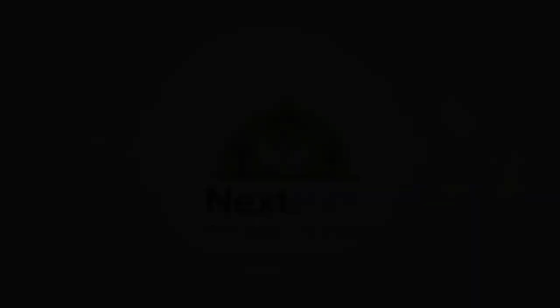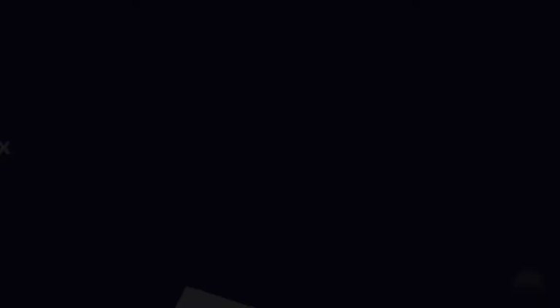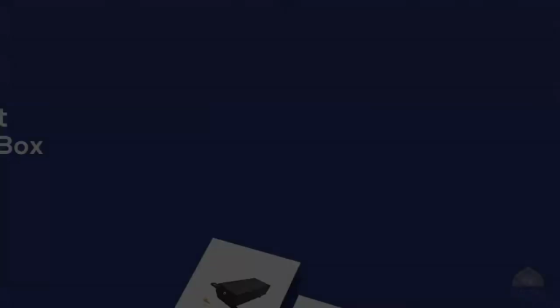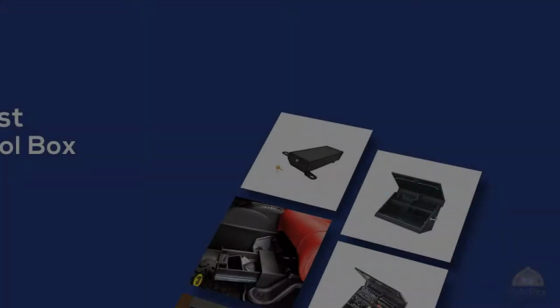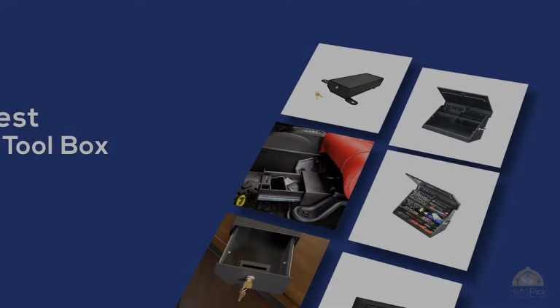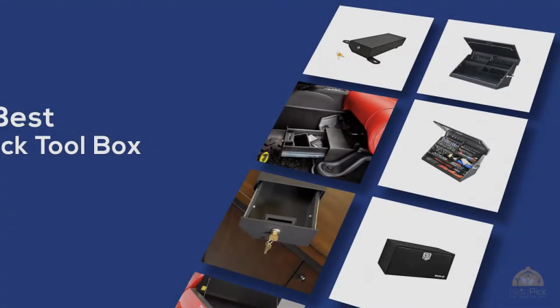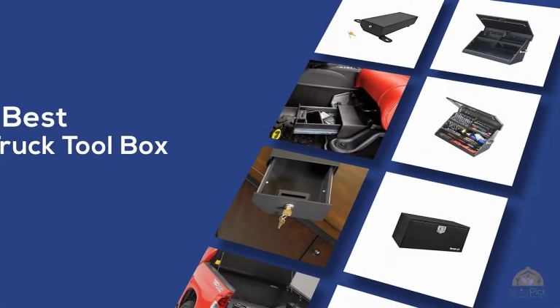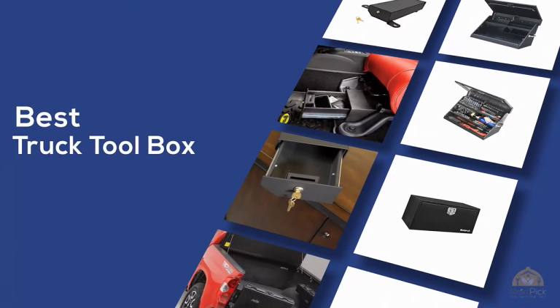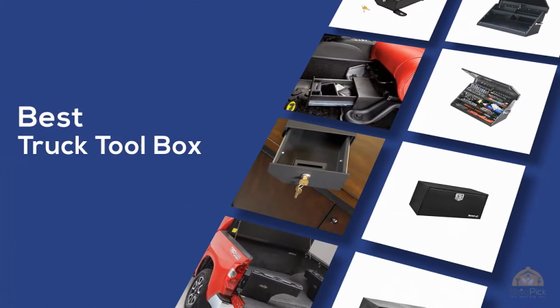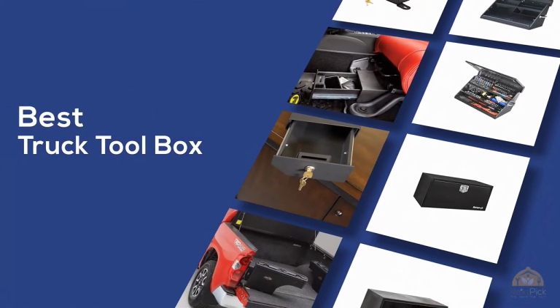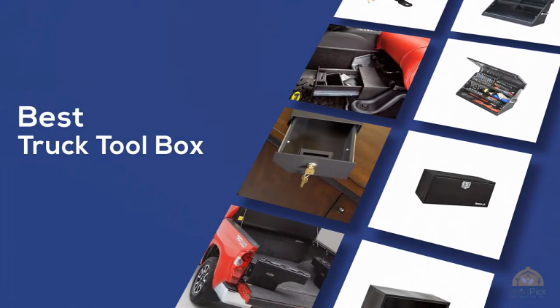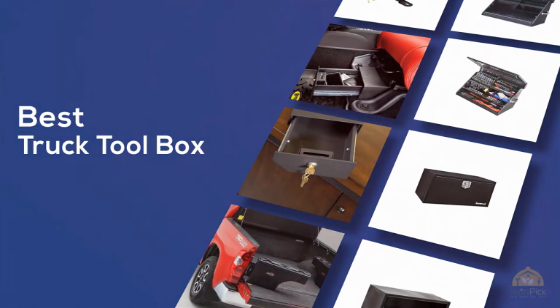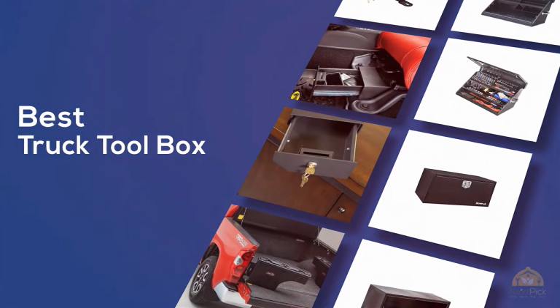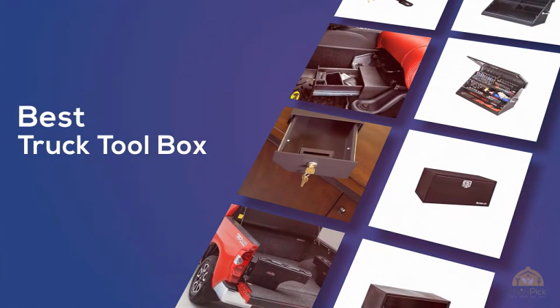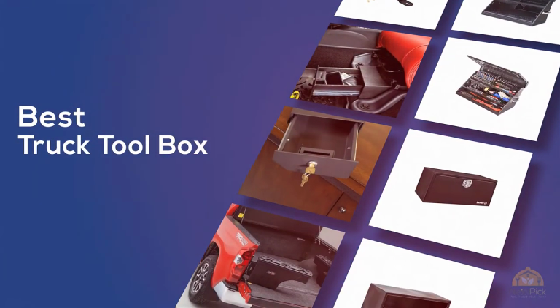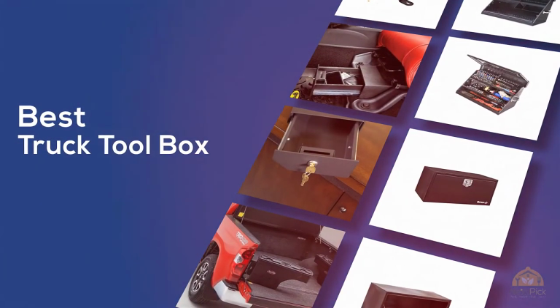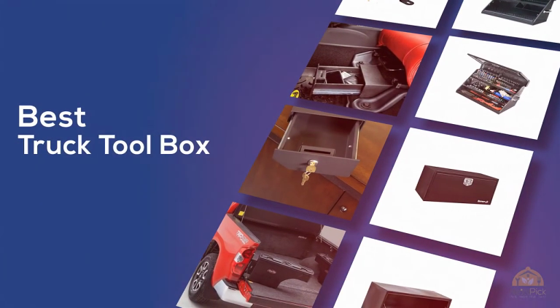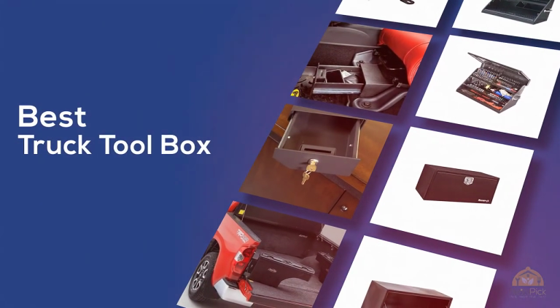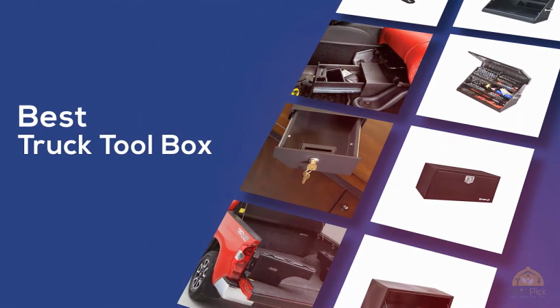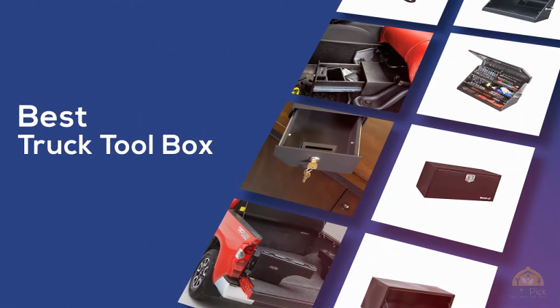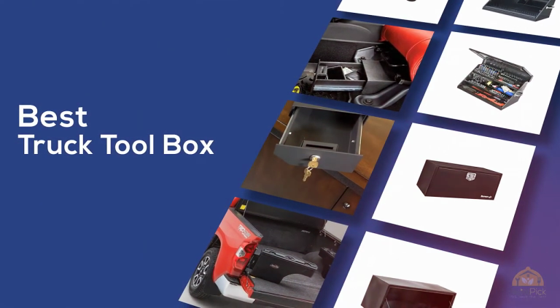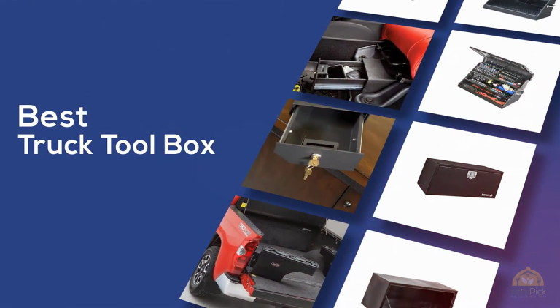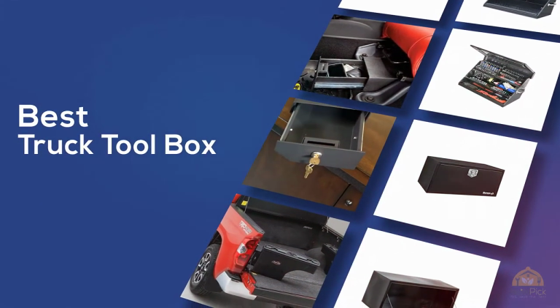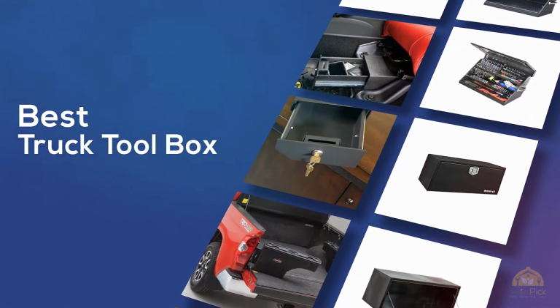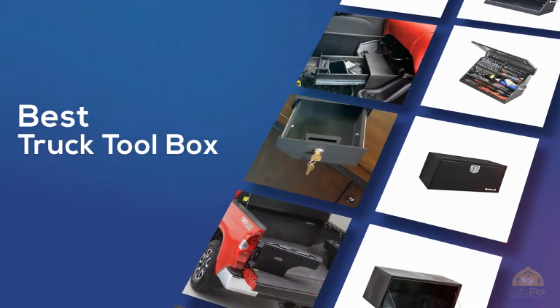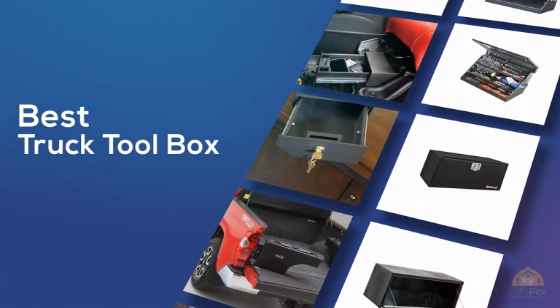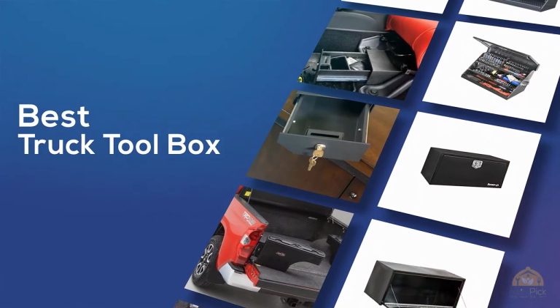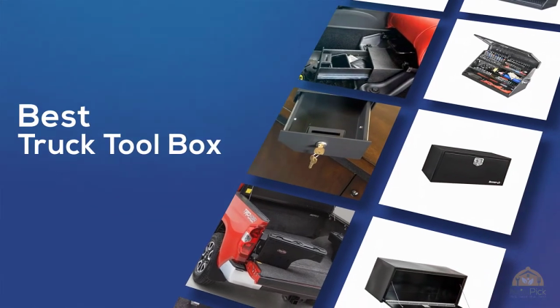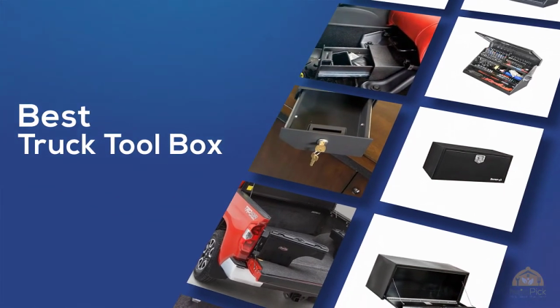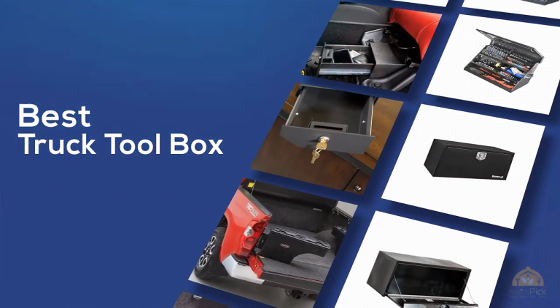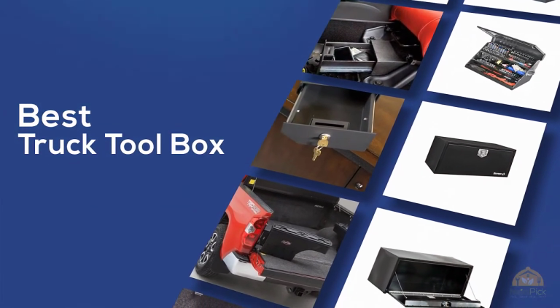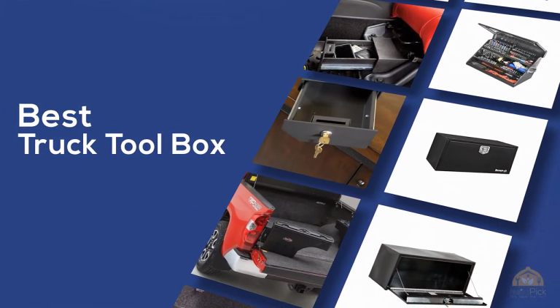If you are looking for the best truck toolbox, here's a collection you have got to see. Let's get started.